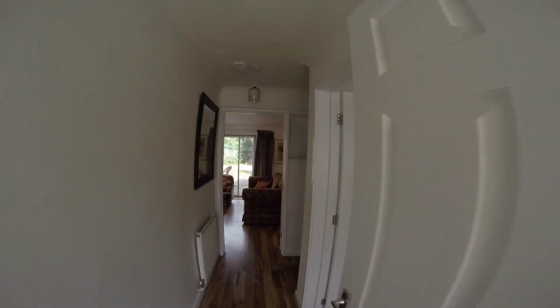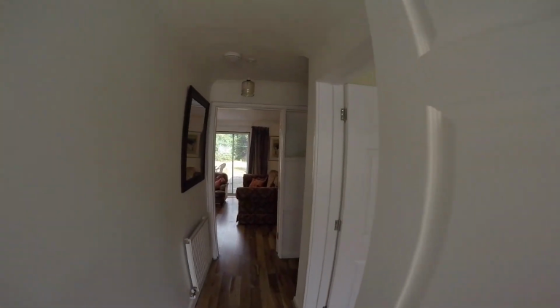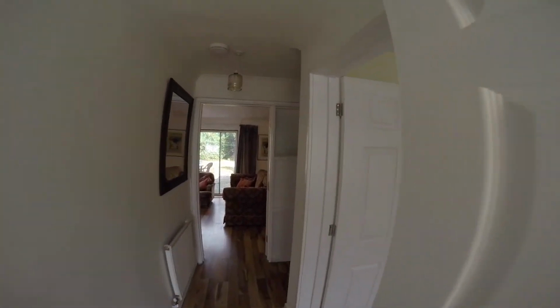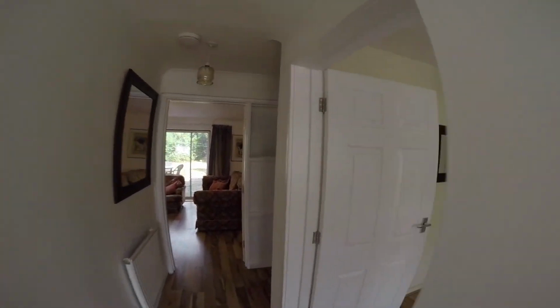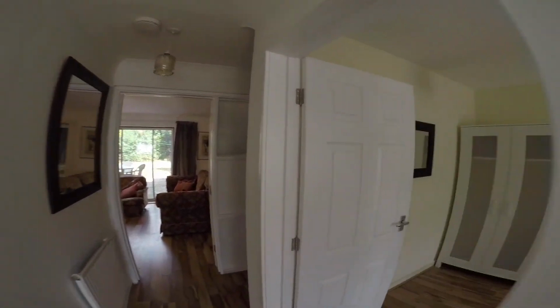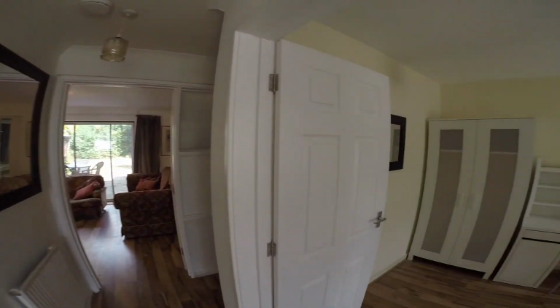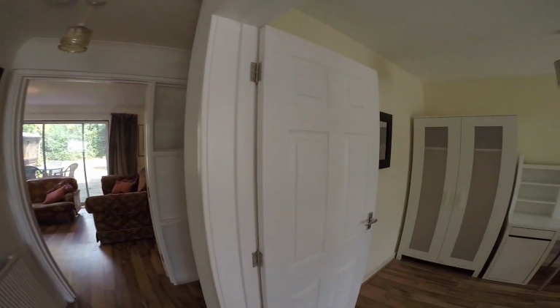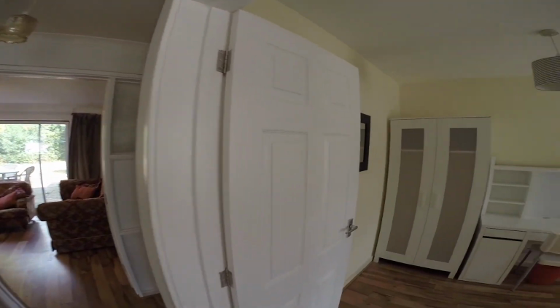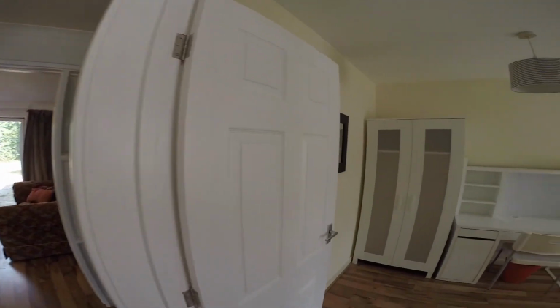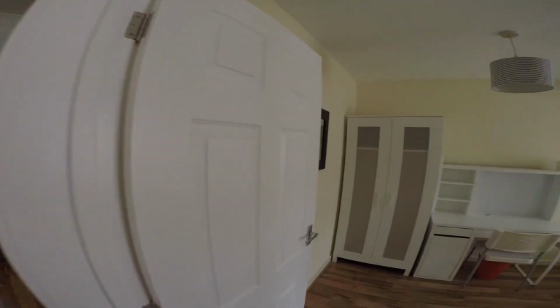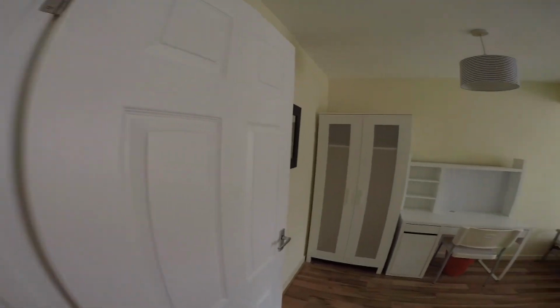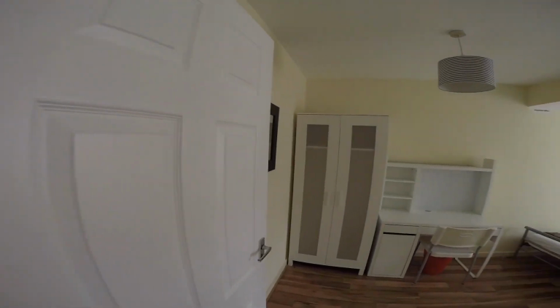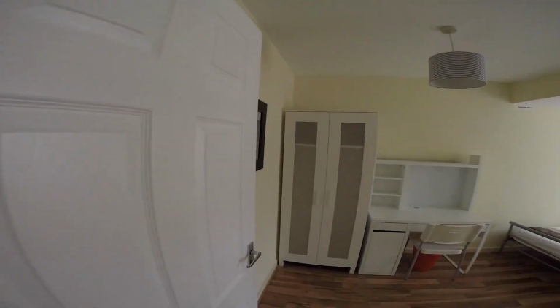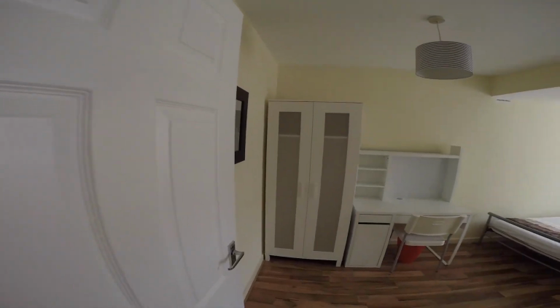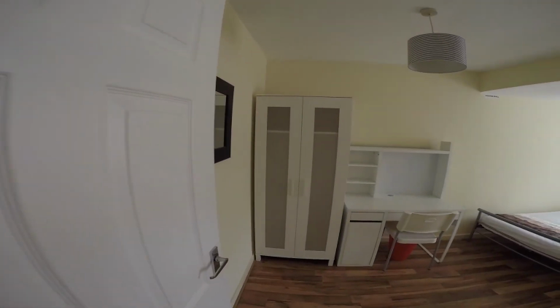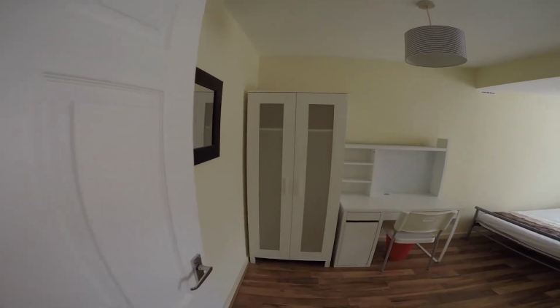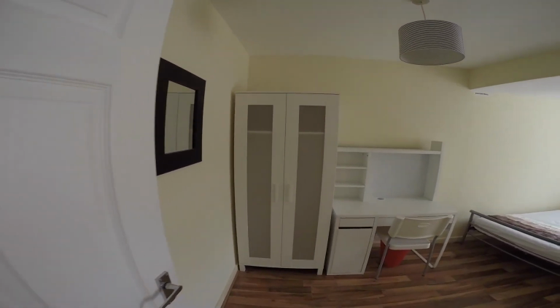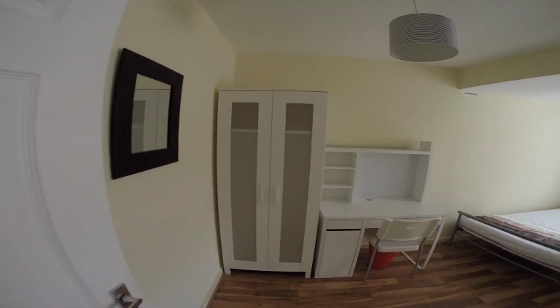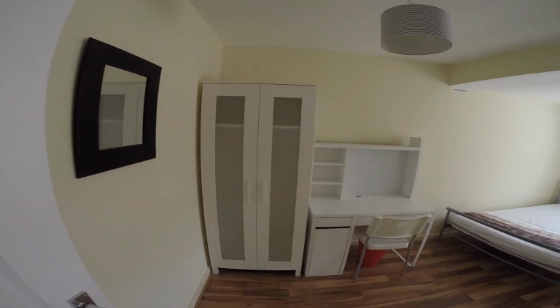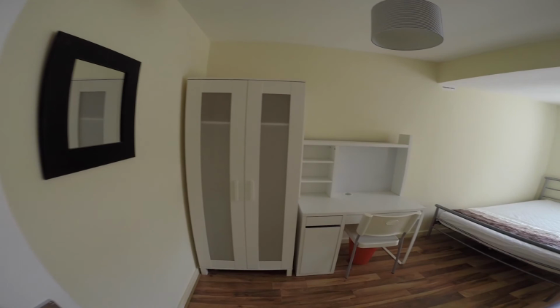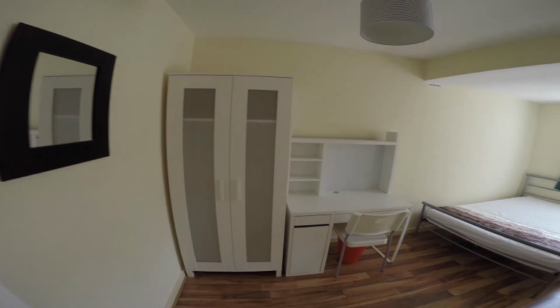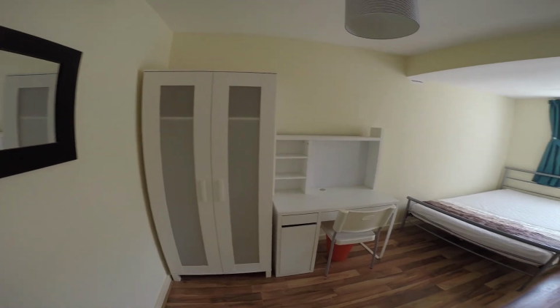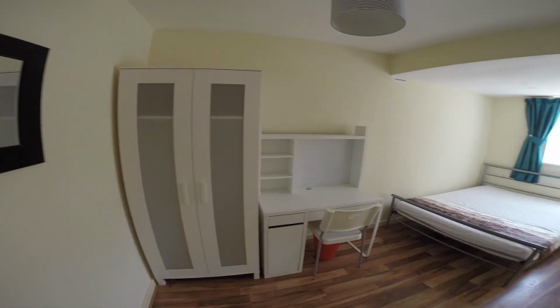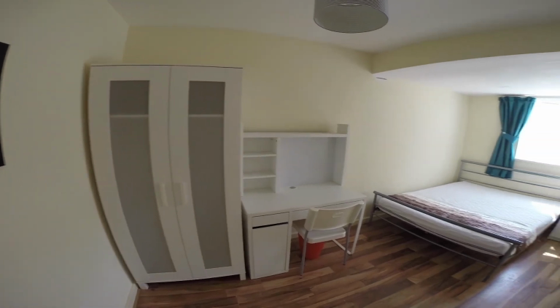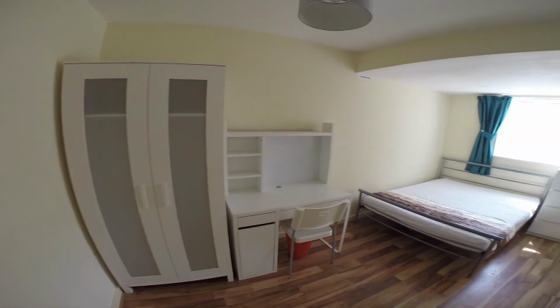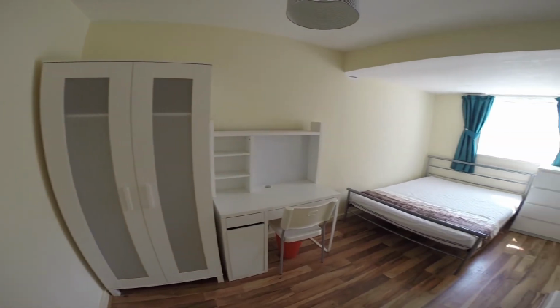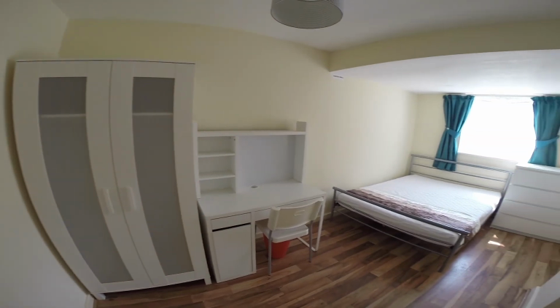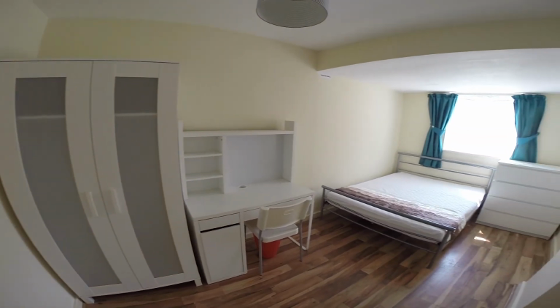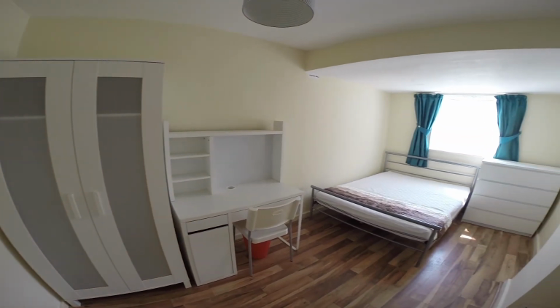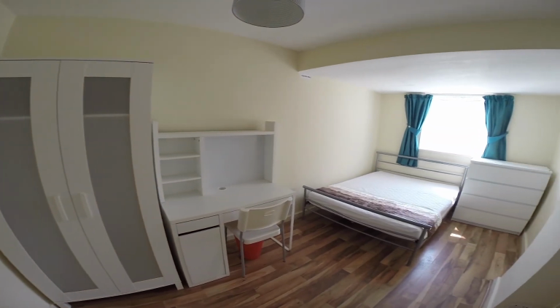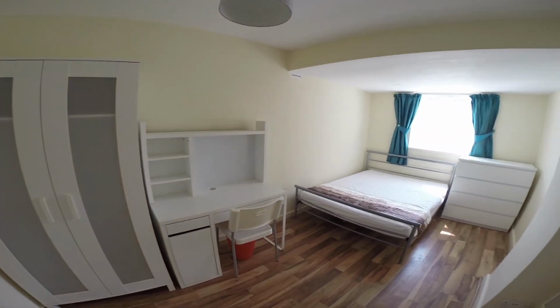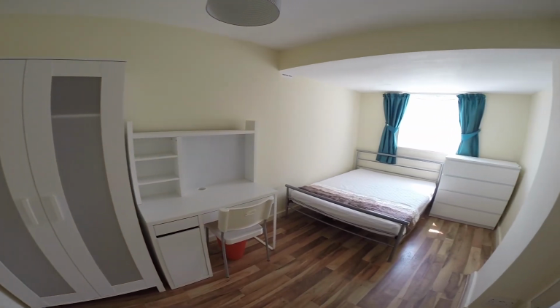To the right here we have the first of the bedrooms, a spacious room with plenty of storage space, a study area and a bed.